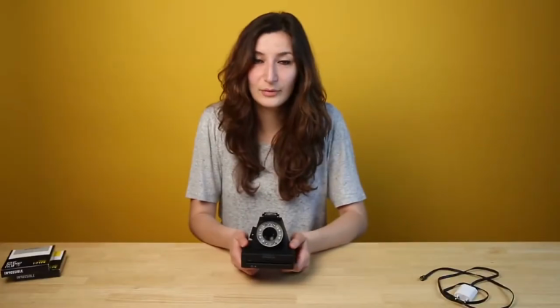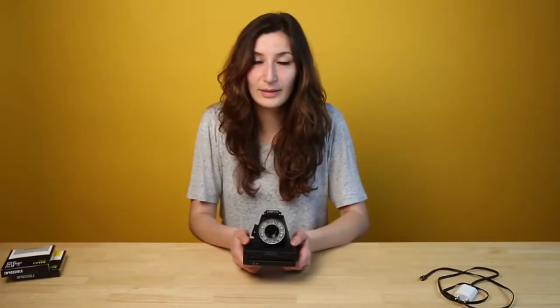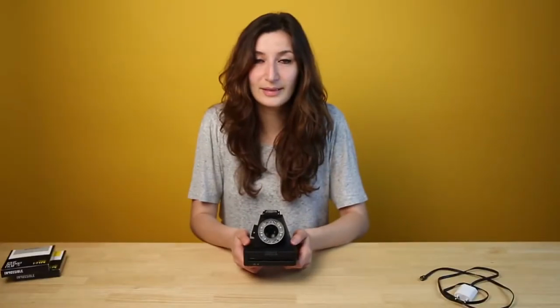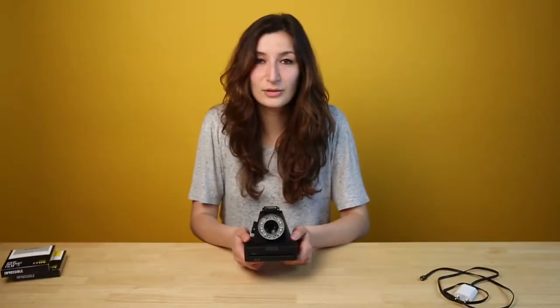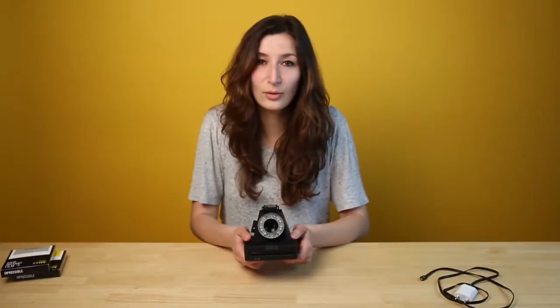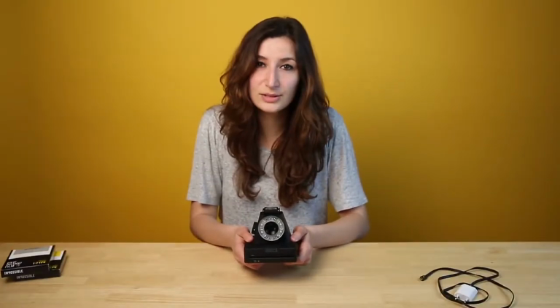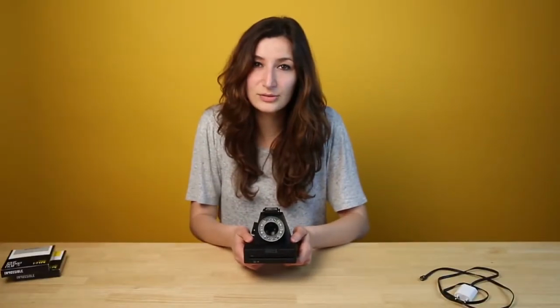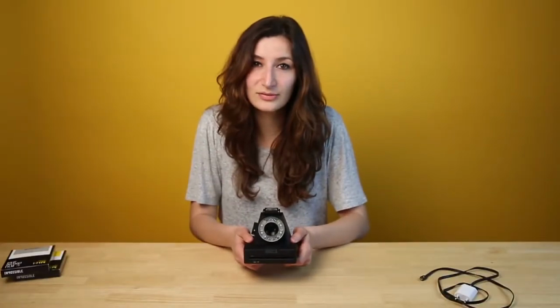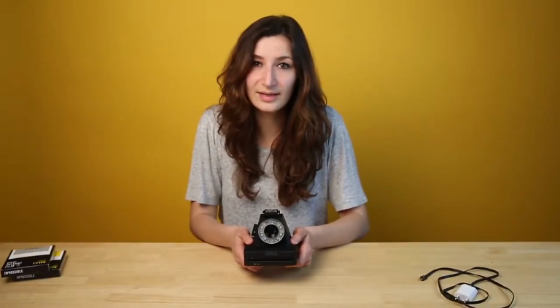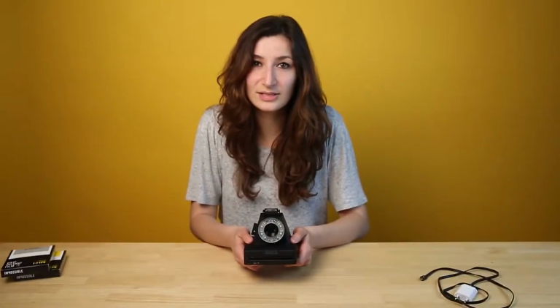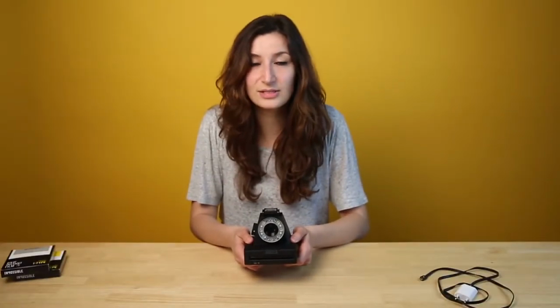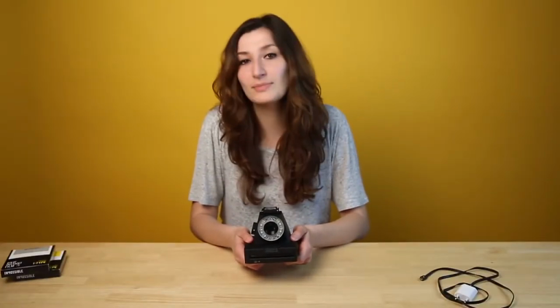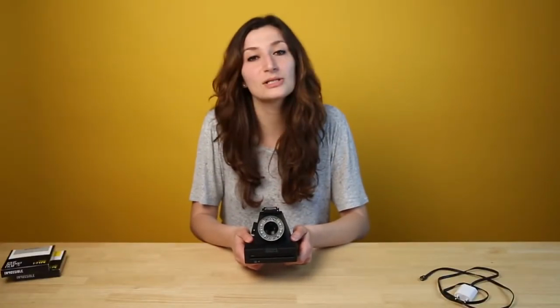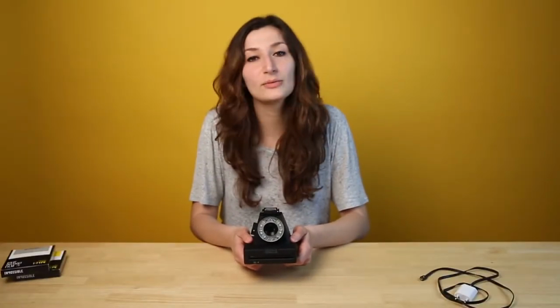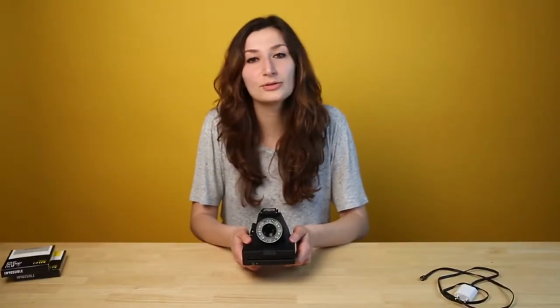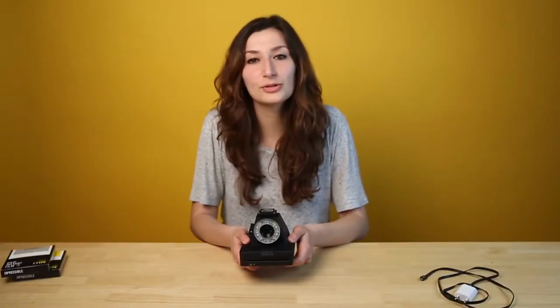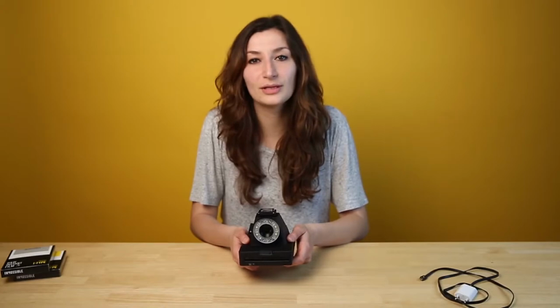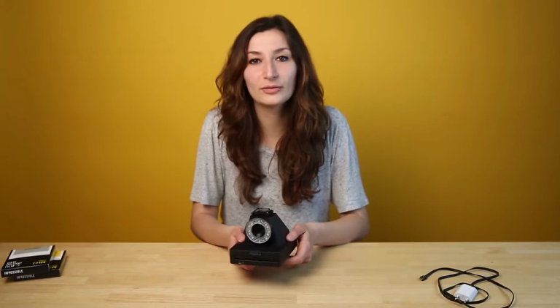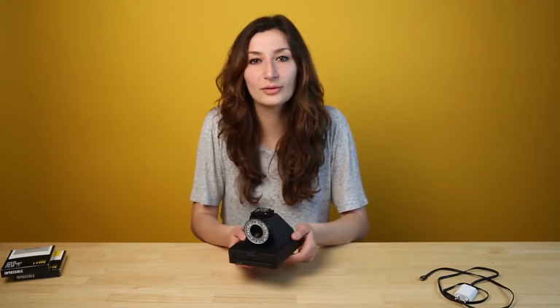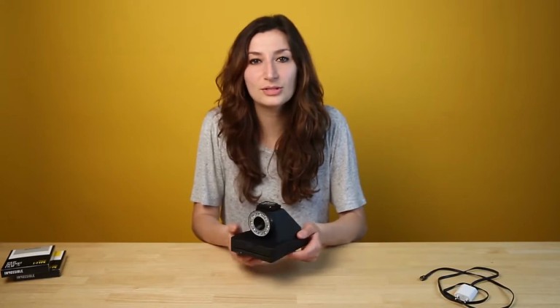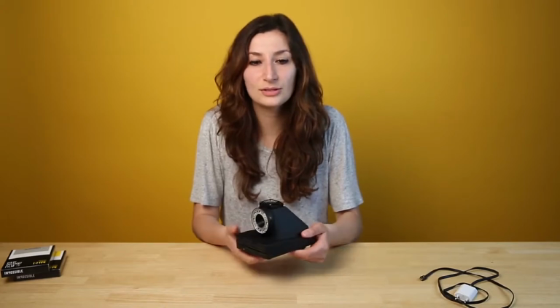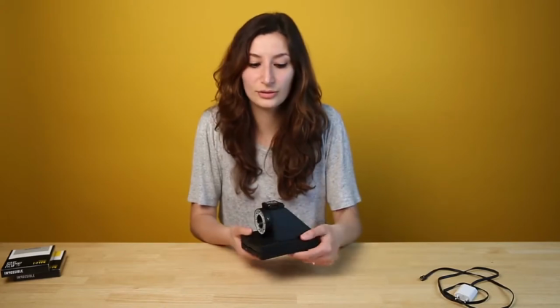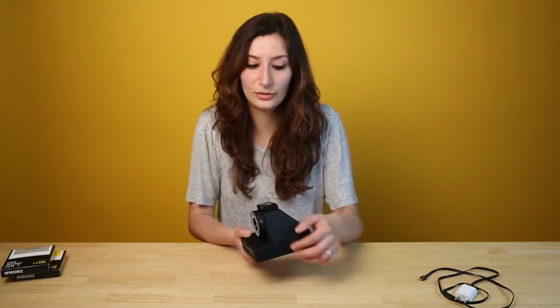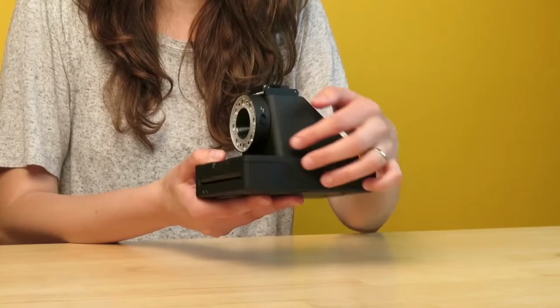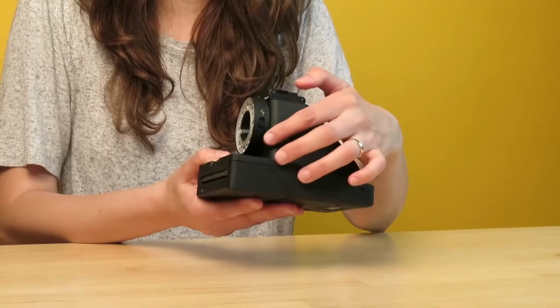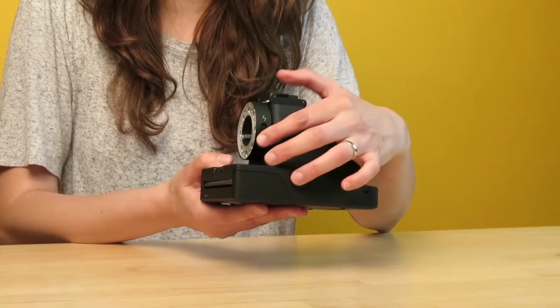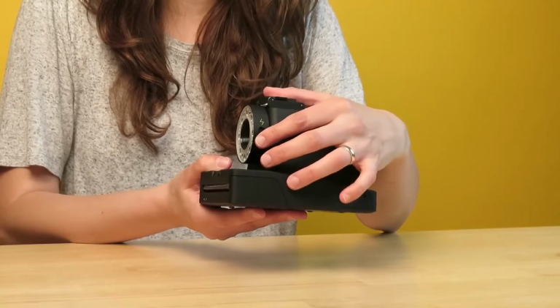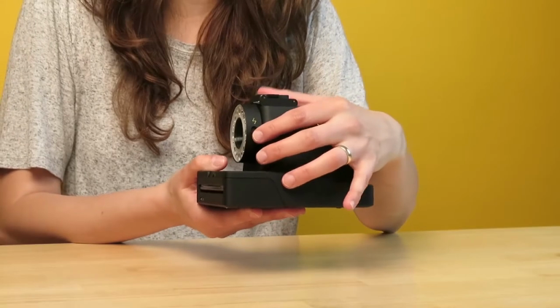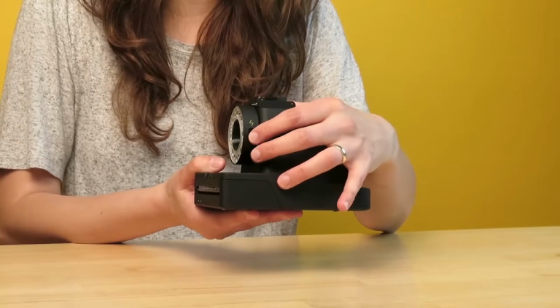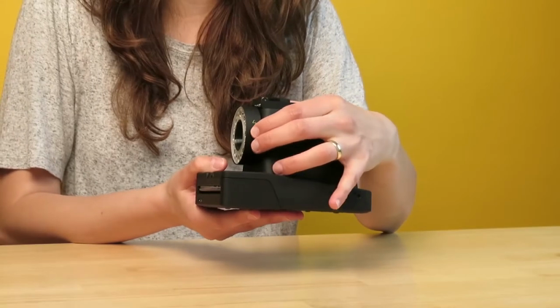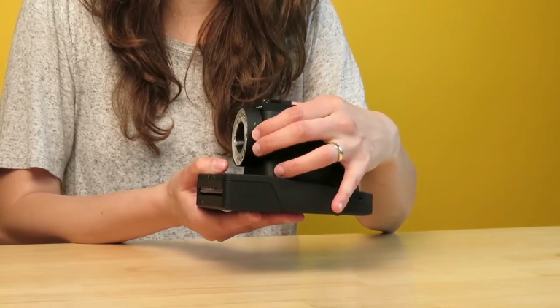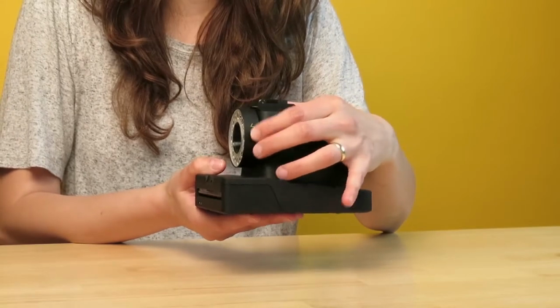We recommend to always use the flash, especially when you're shooting indoors. You turn the flash on like this.